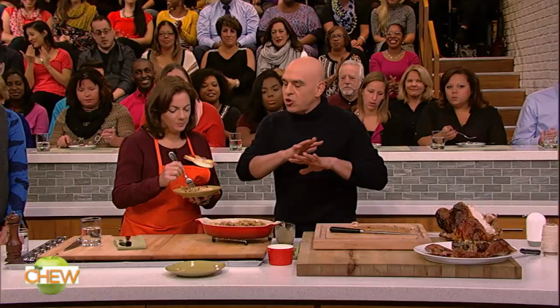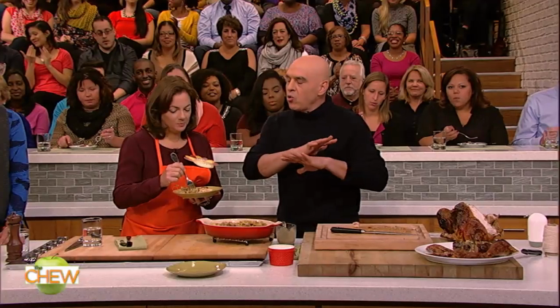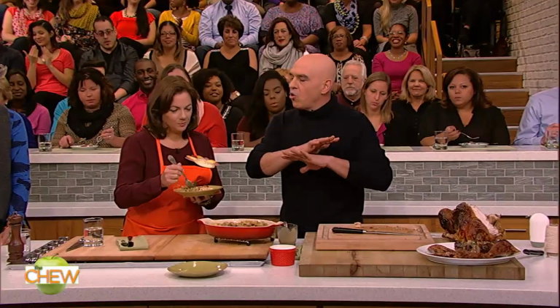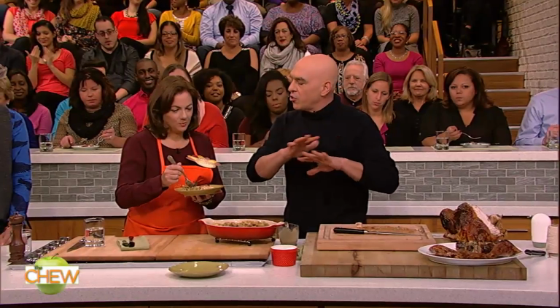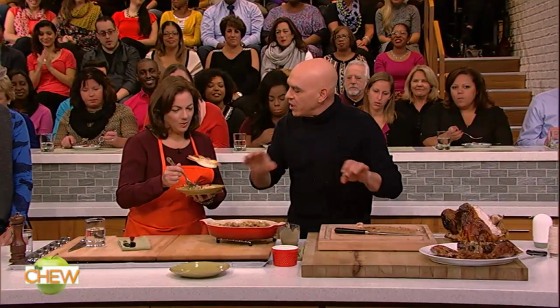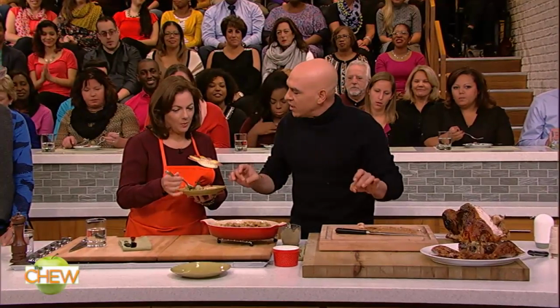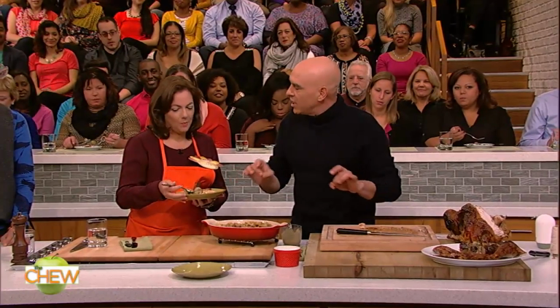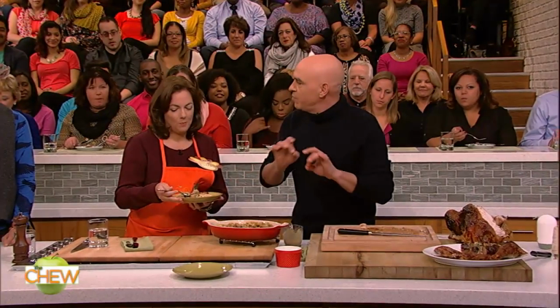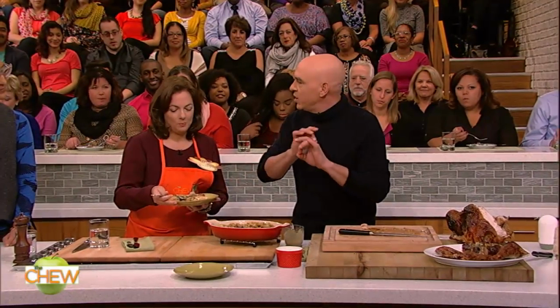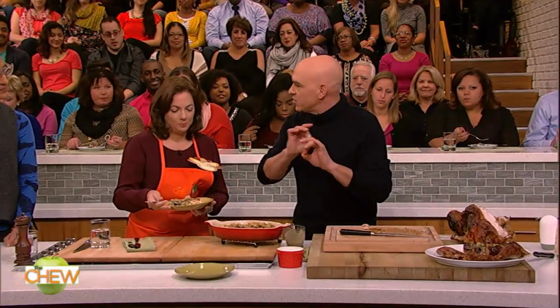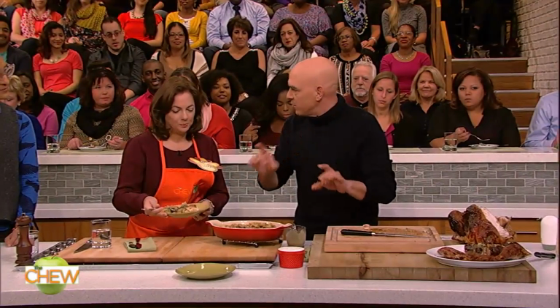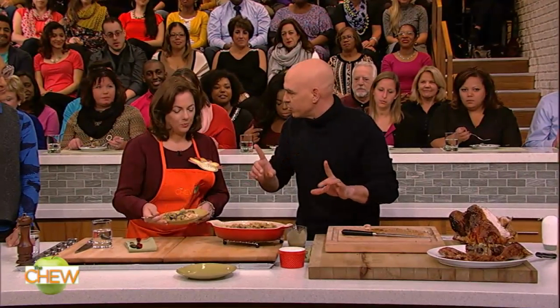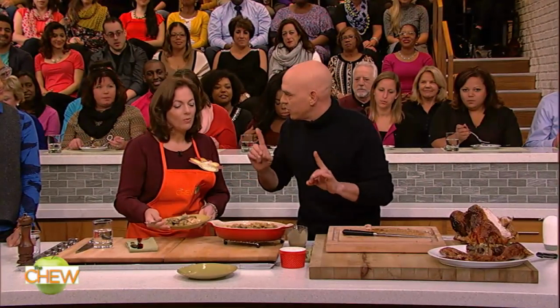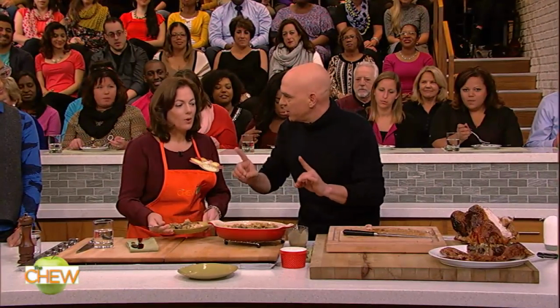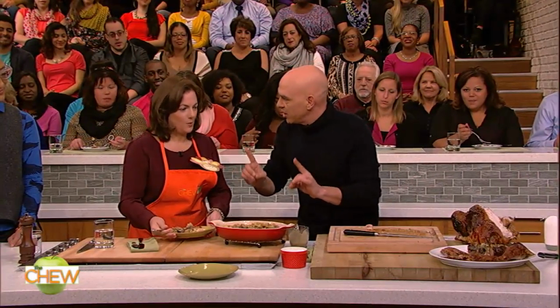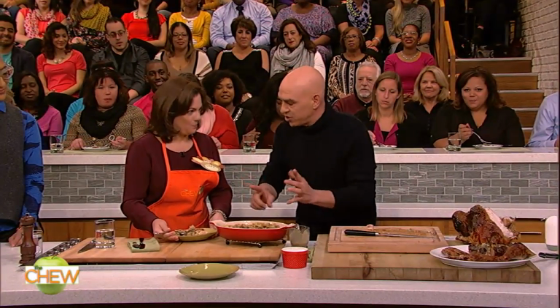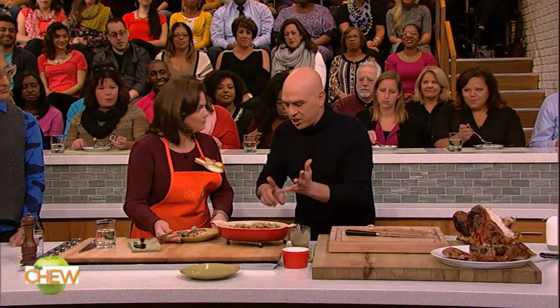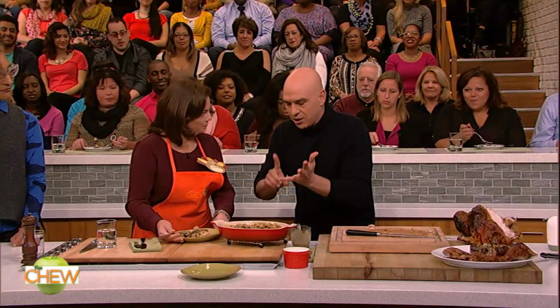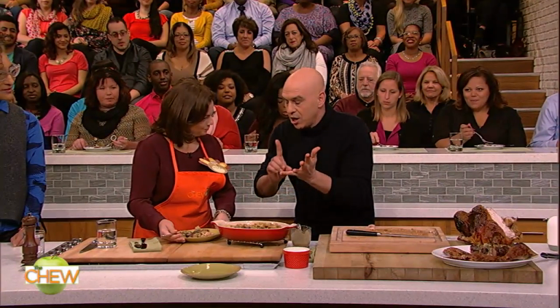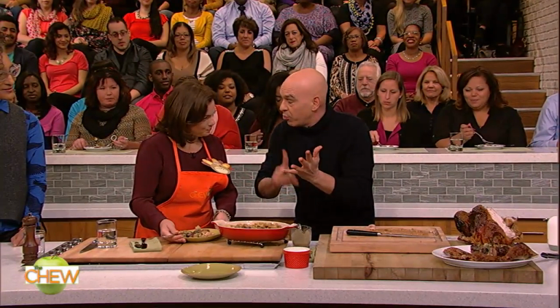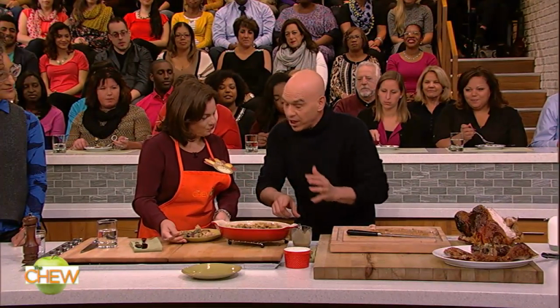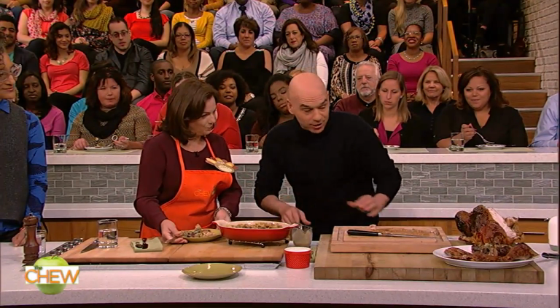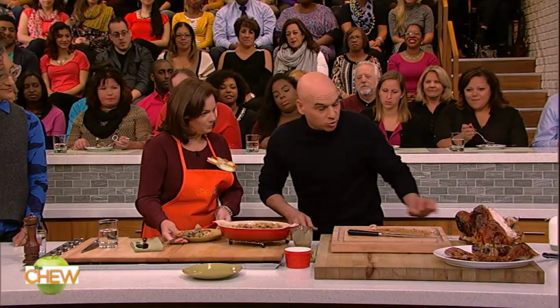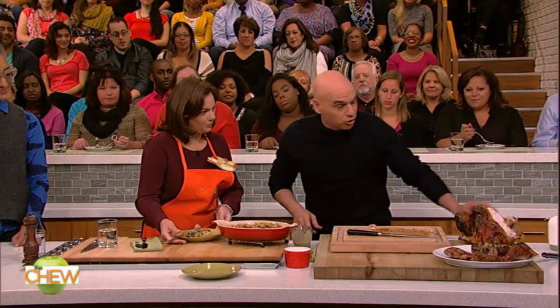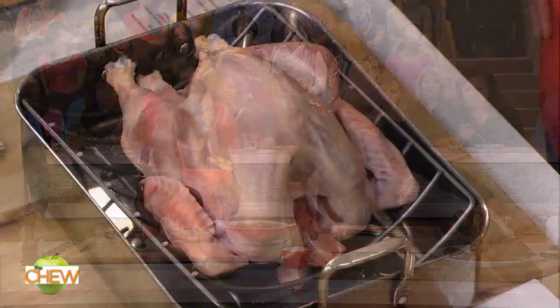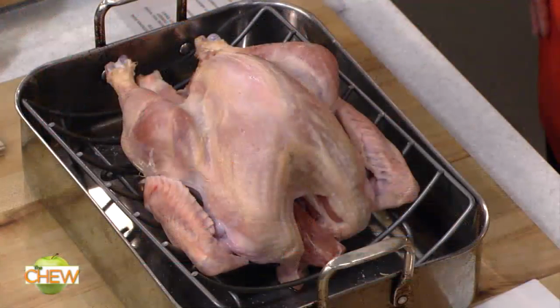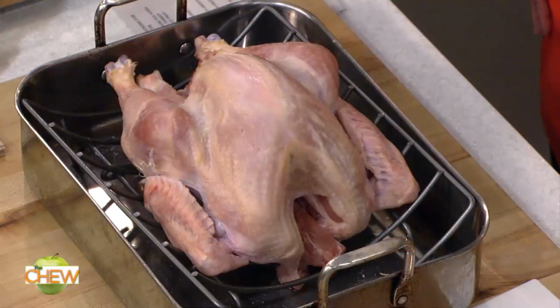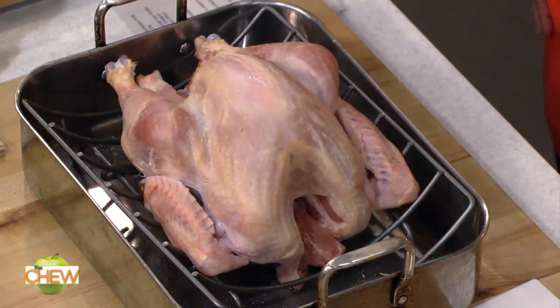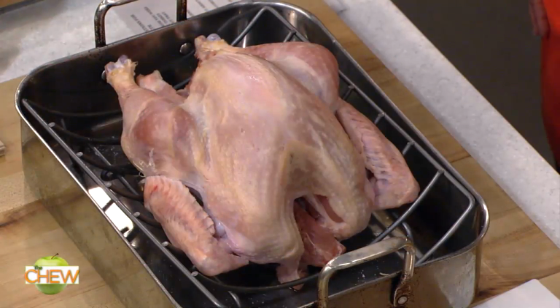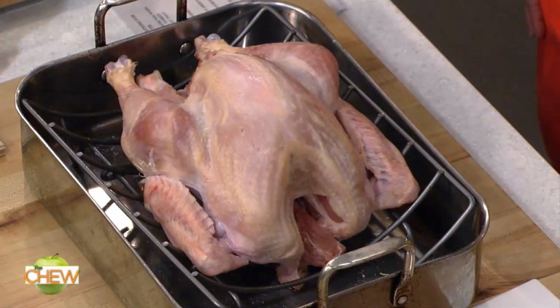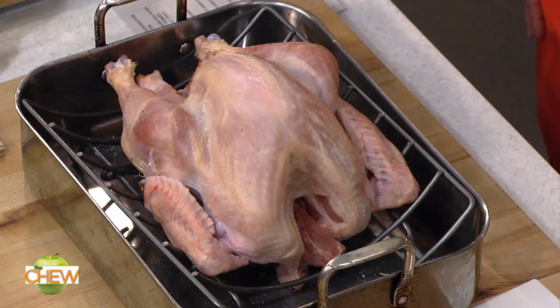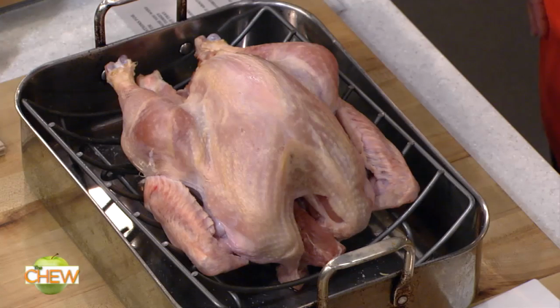Don't overthink it. Keep things simple. So here's the key: bring it out to room temperature before it cooks.